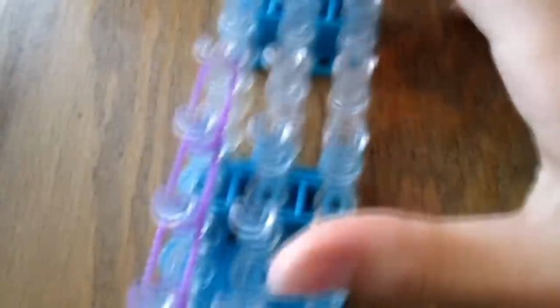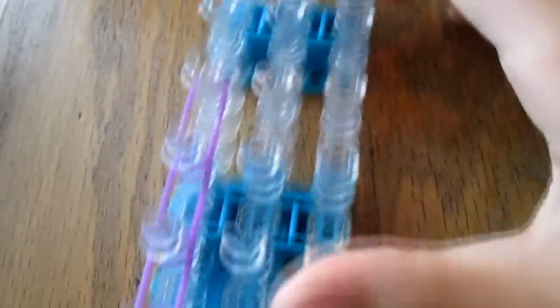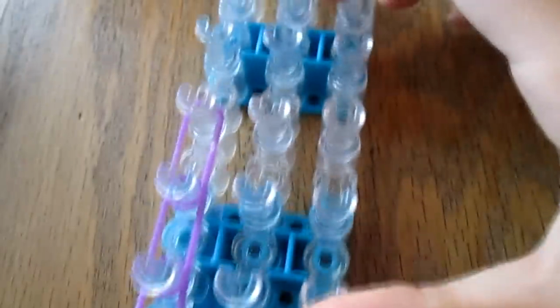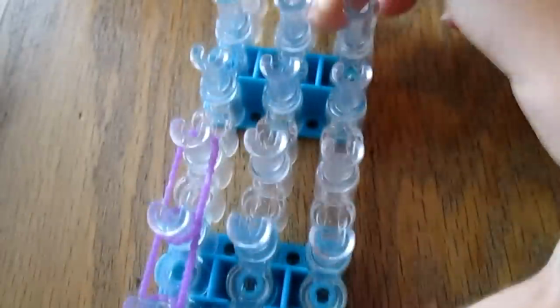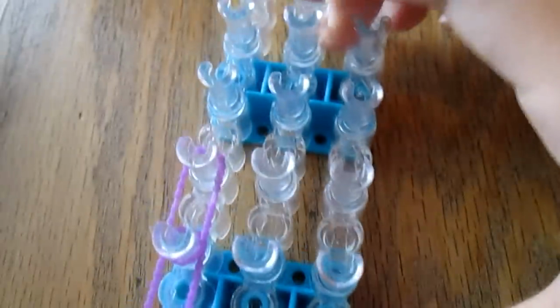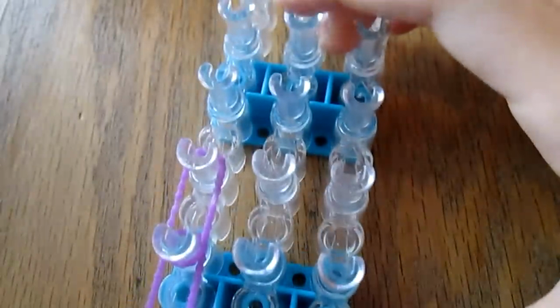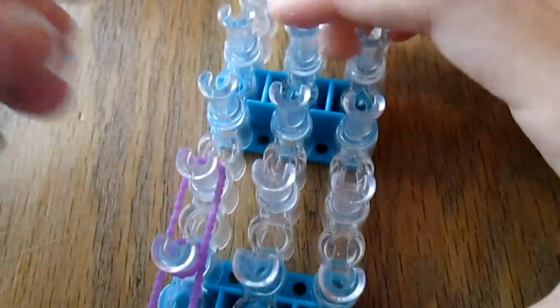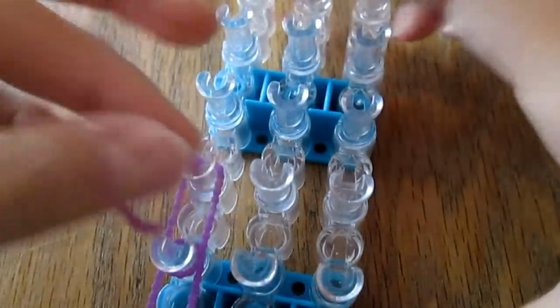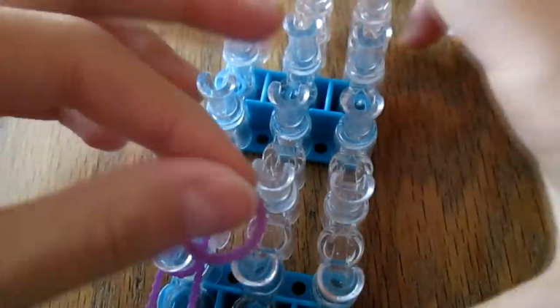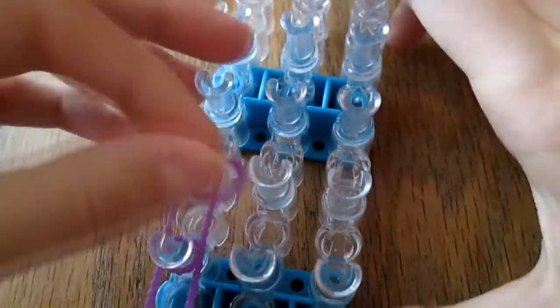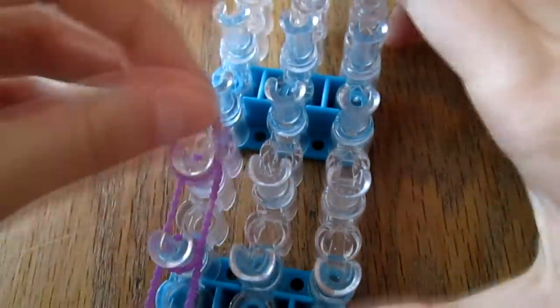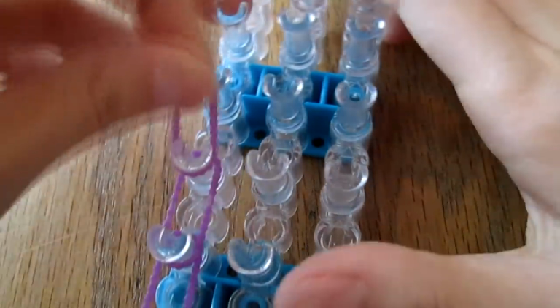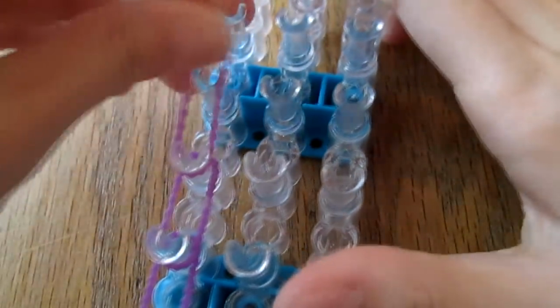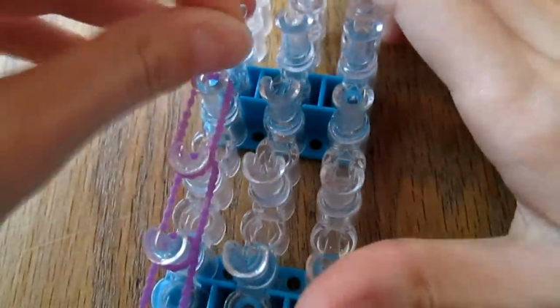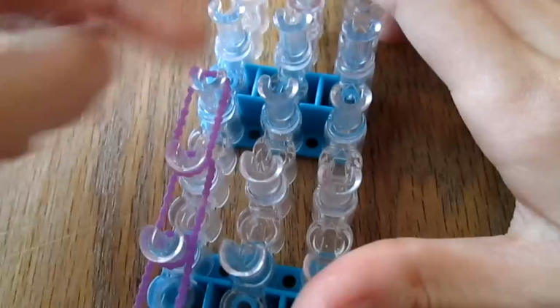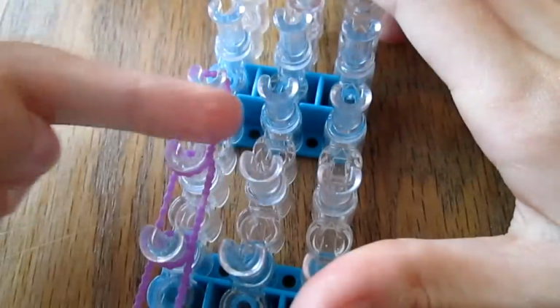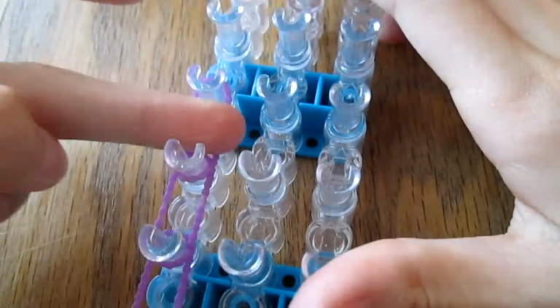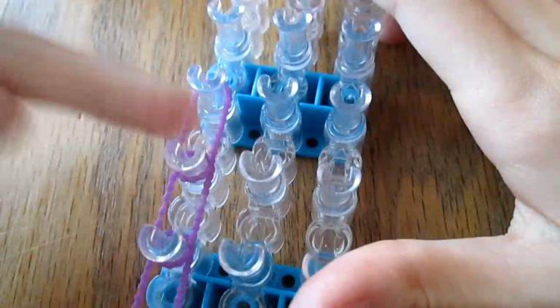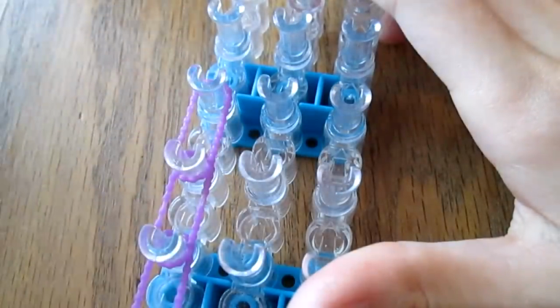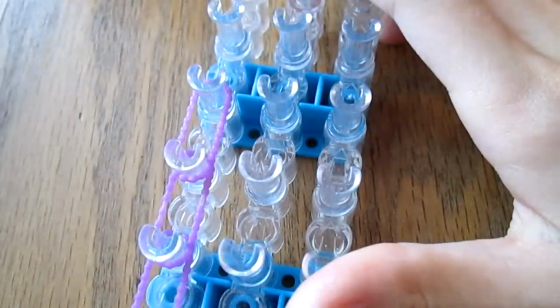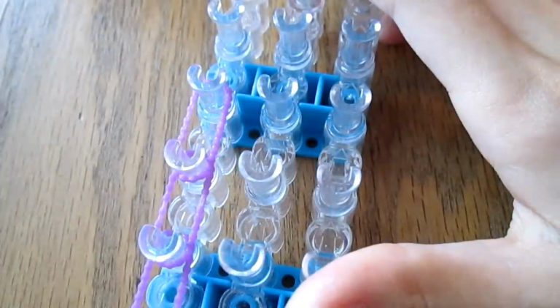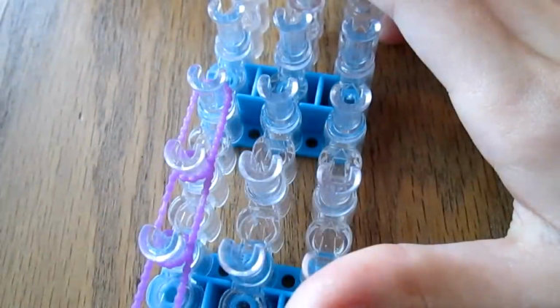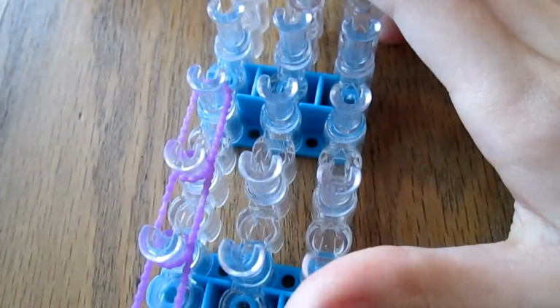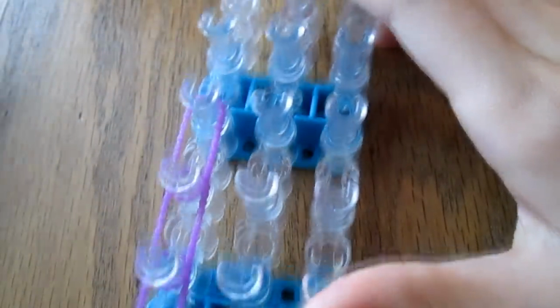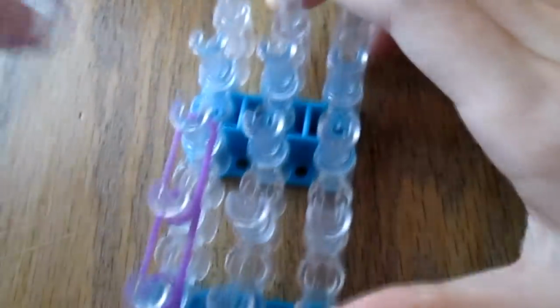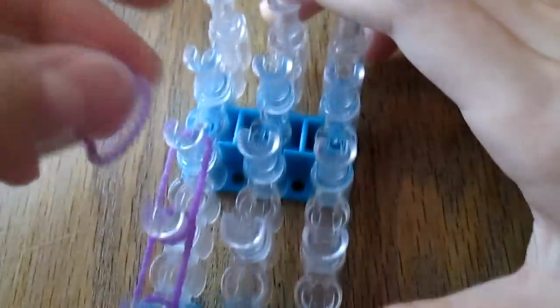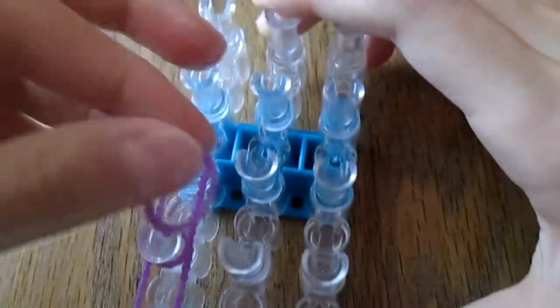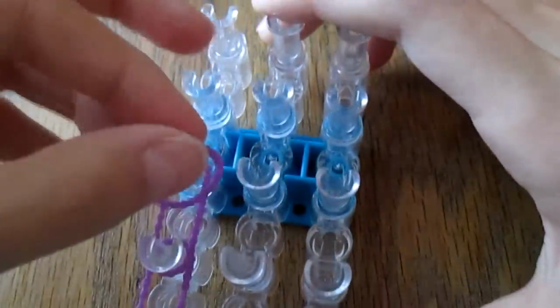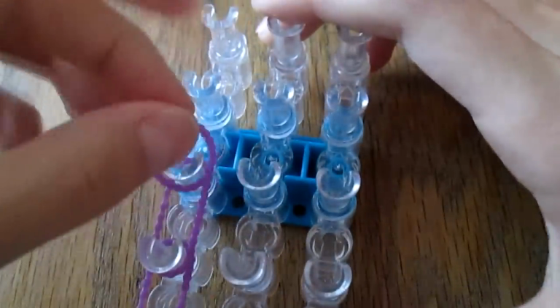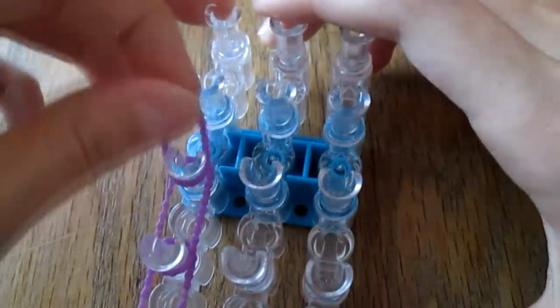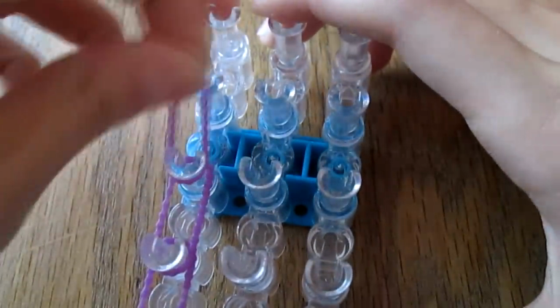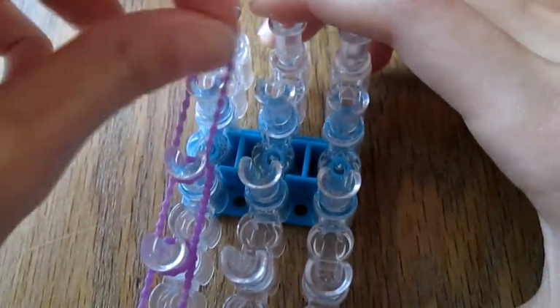I'm just a simple tutorial maker that makes you bracelets every weekend.